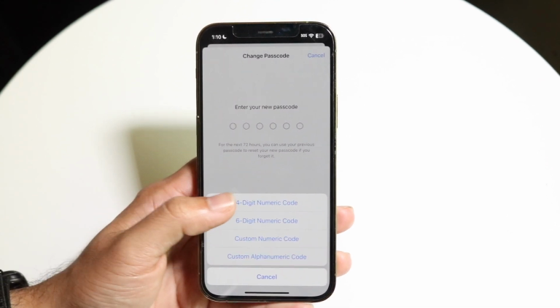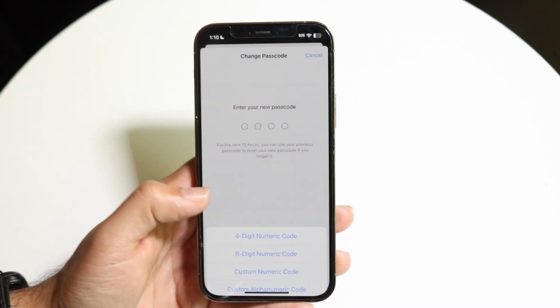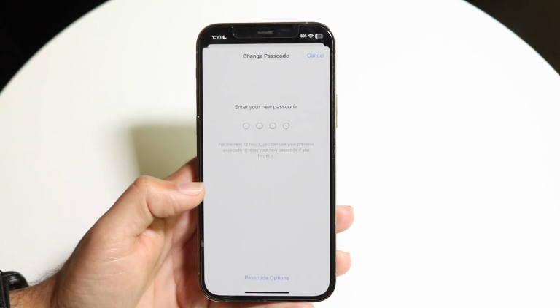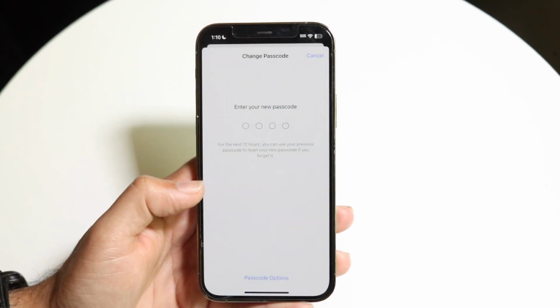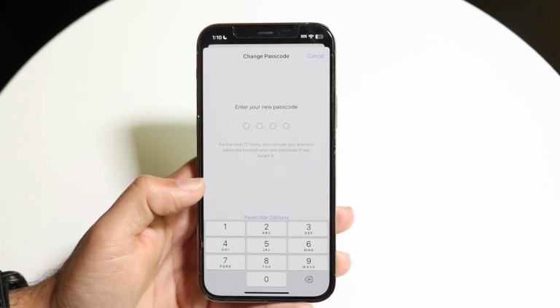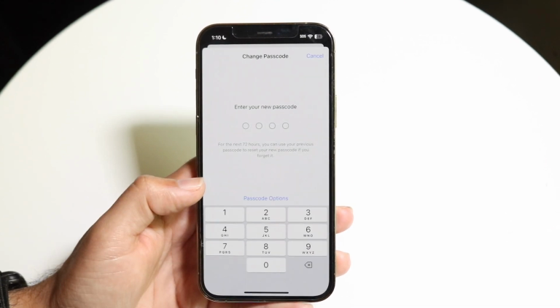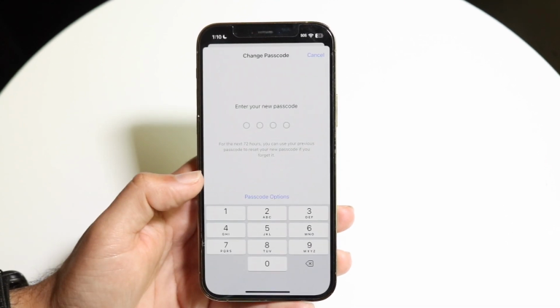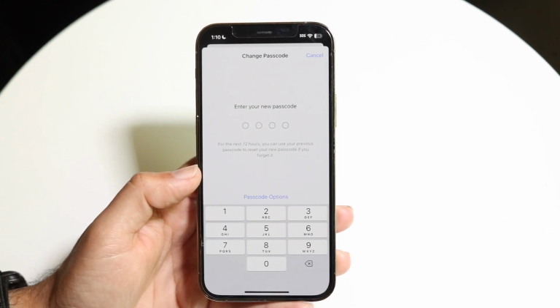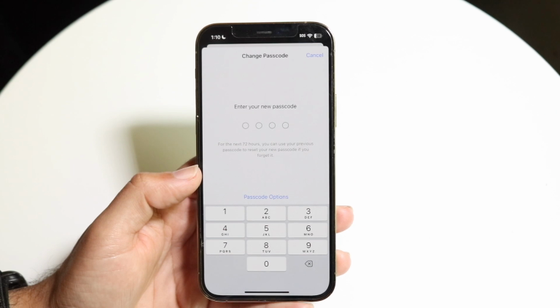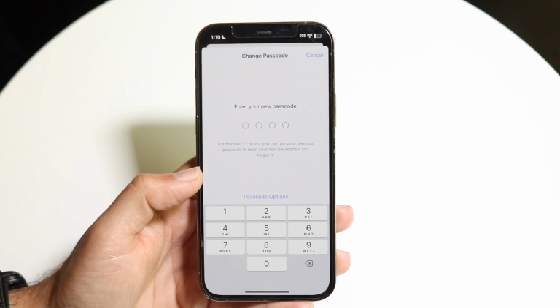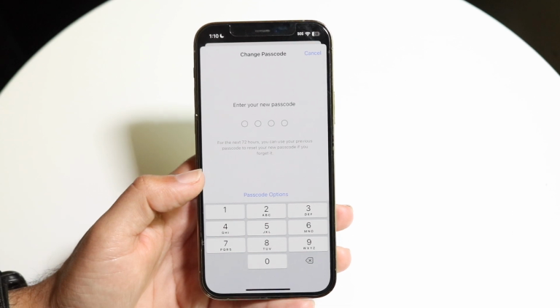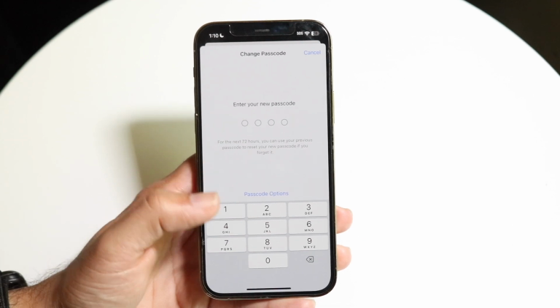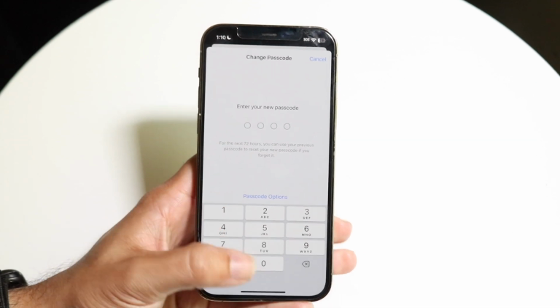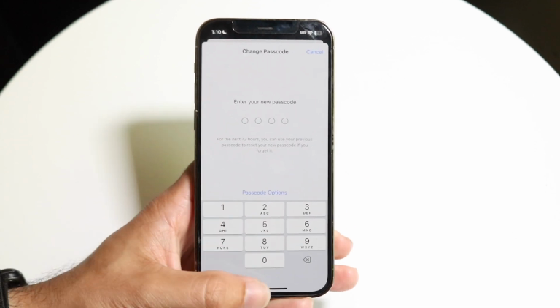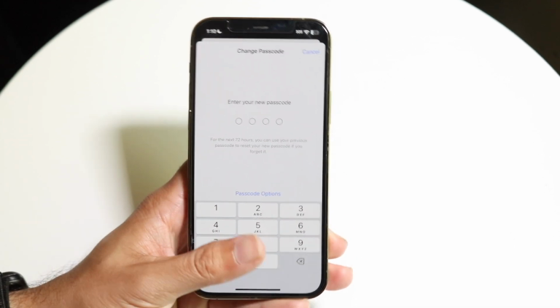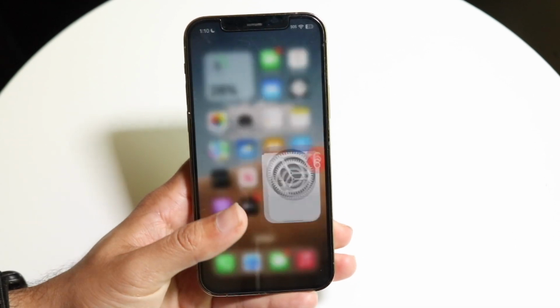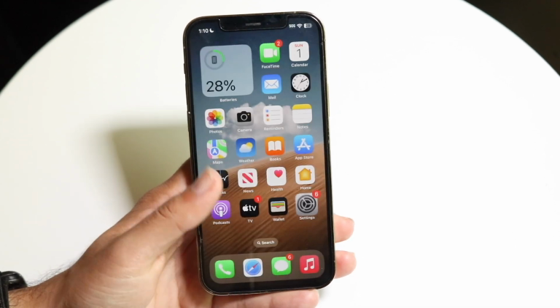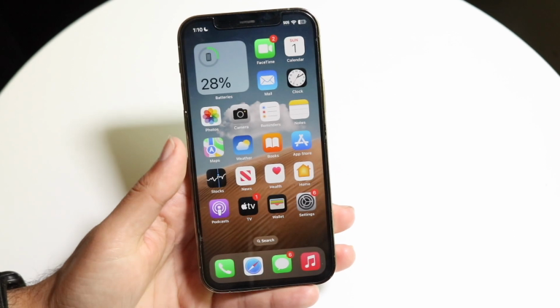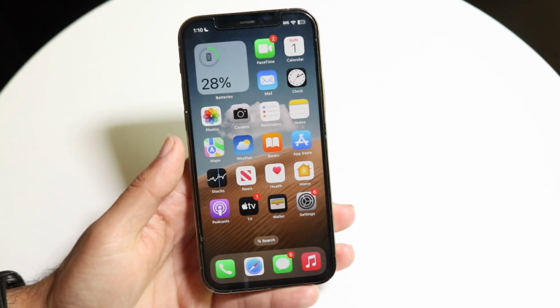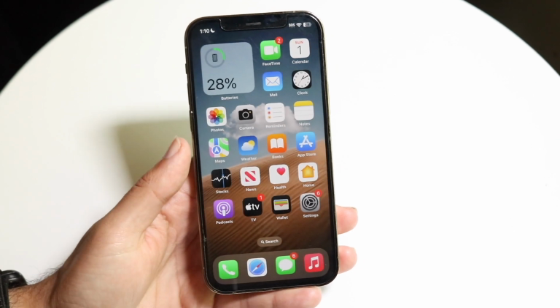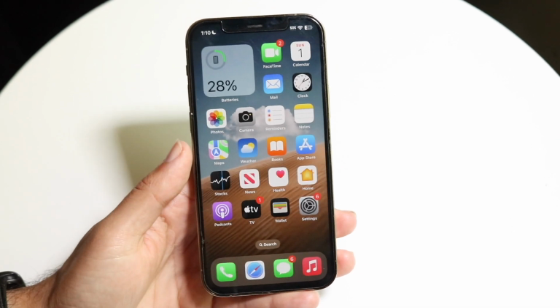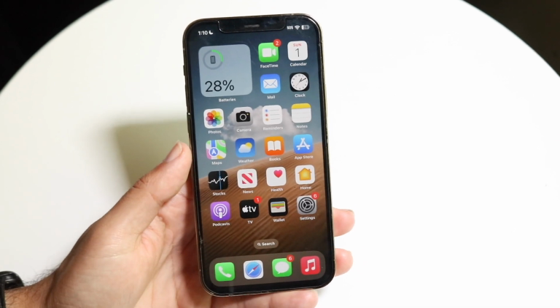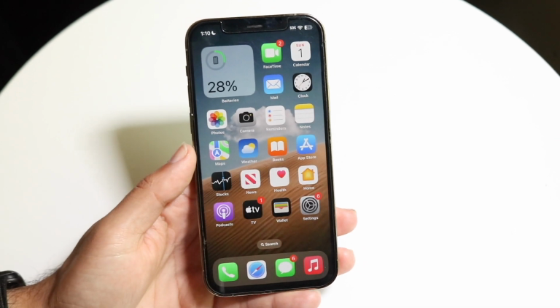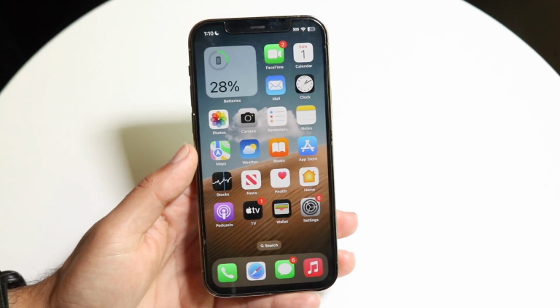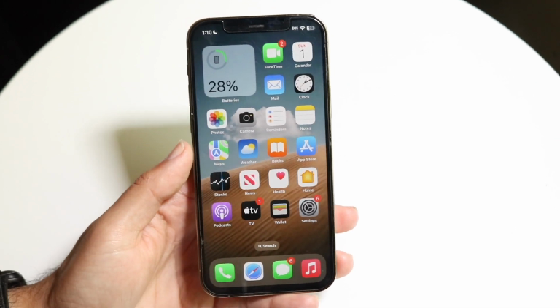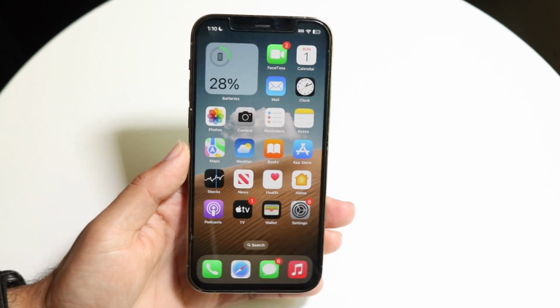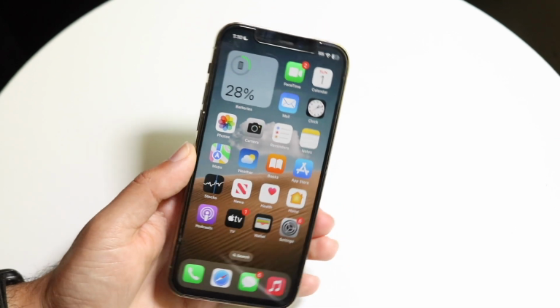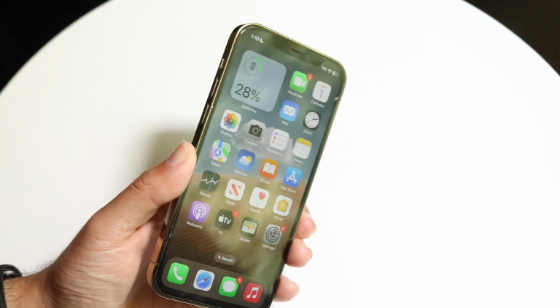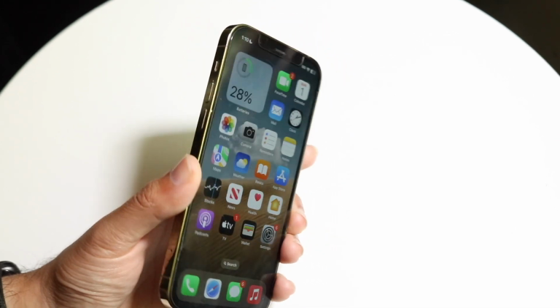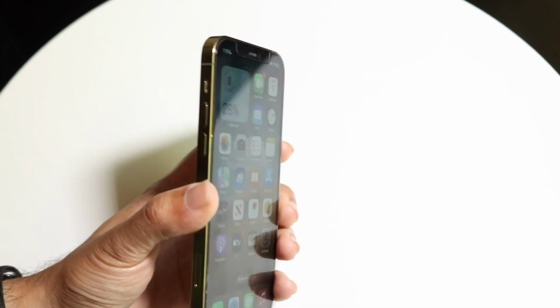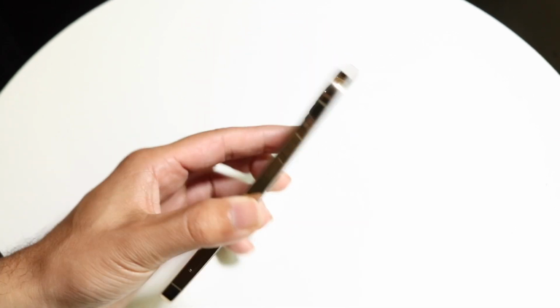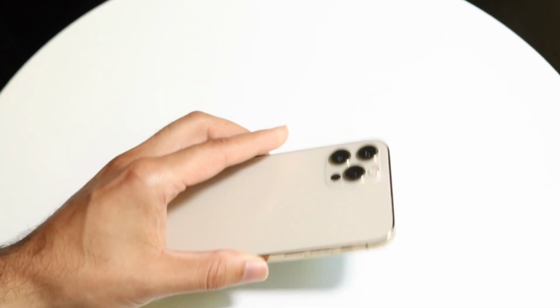That's going to make this a four-digit passcode, and from there you just keep following the prompts — that's pretty much all you're going to have to do.